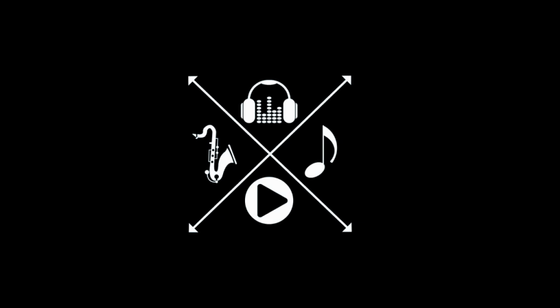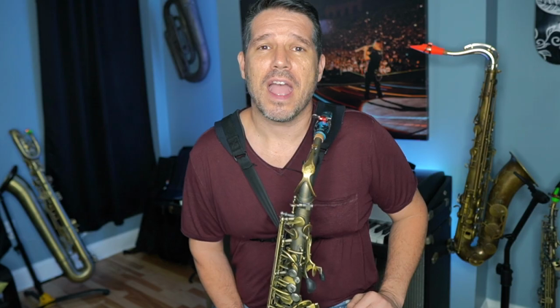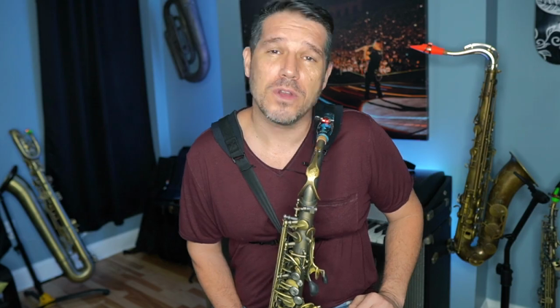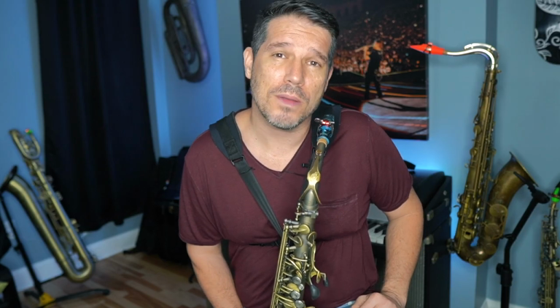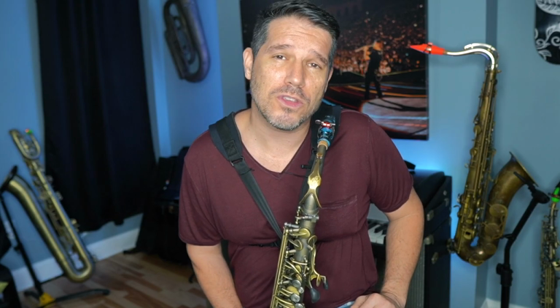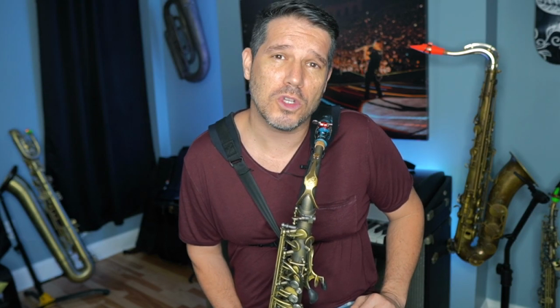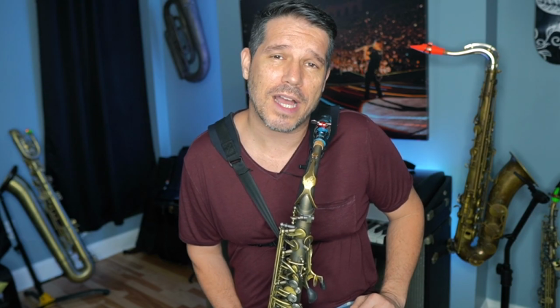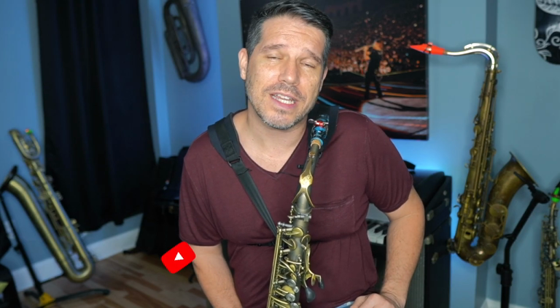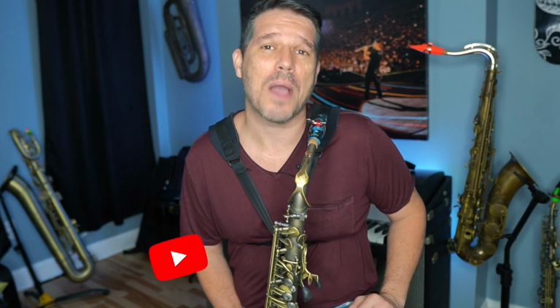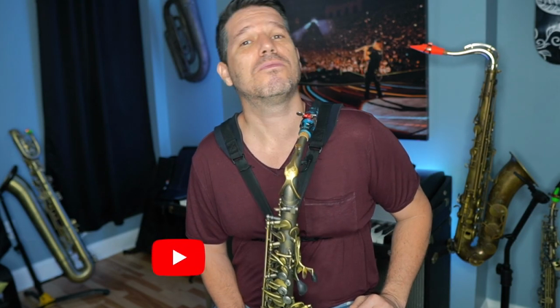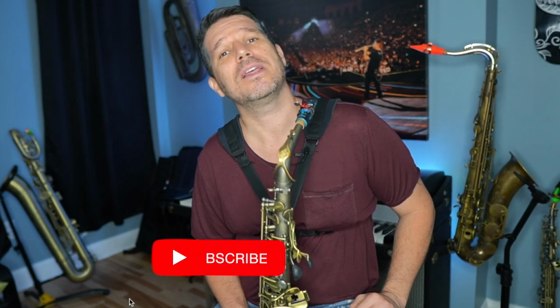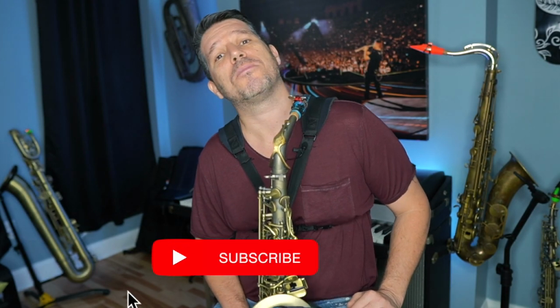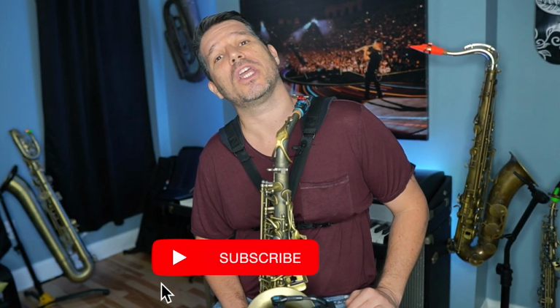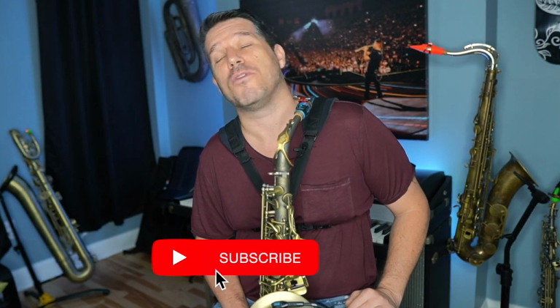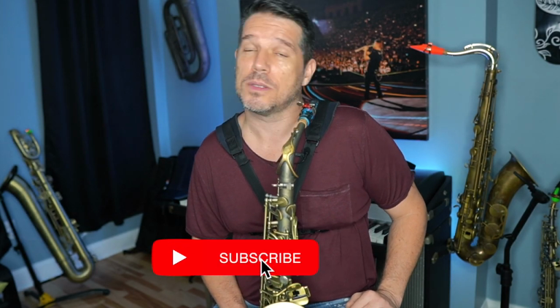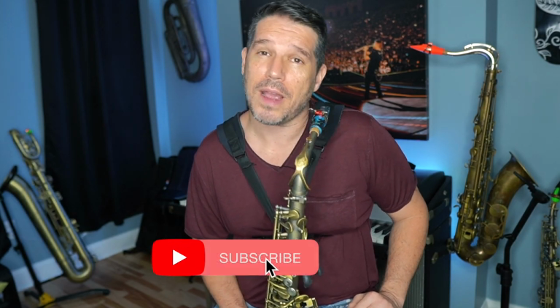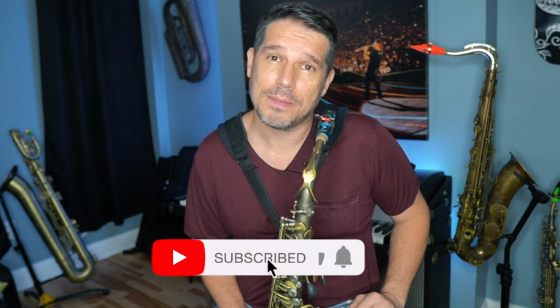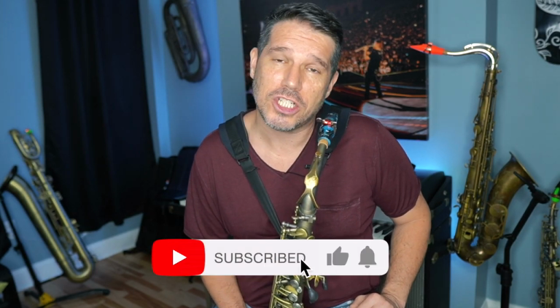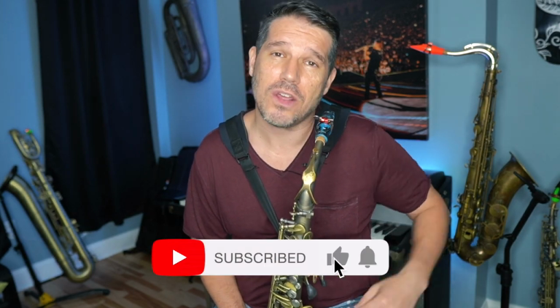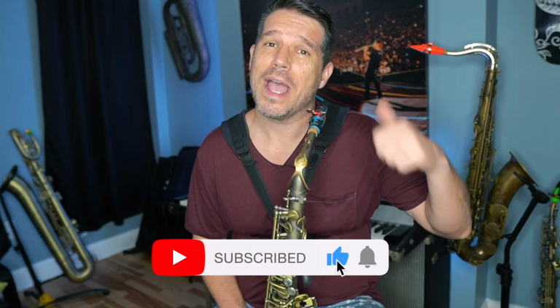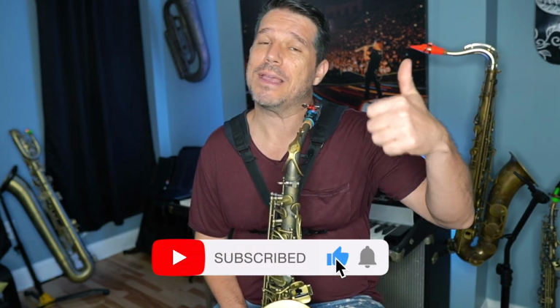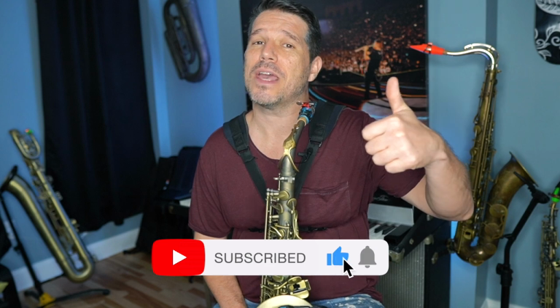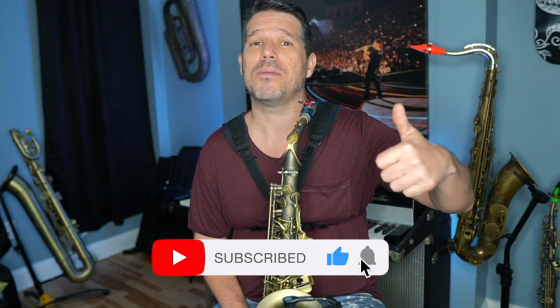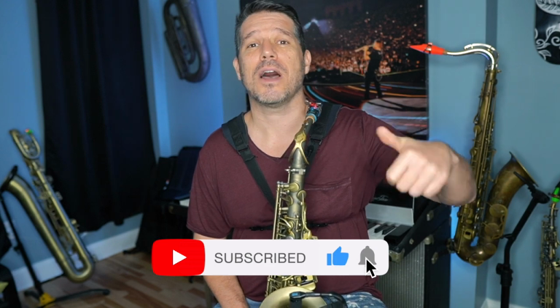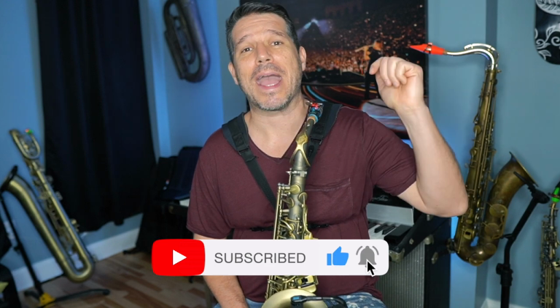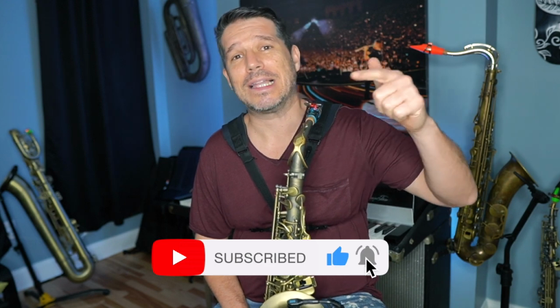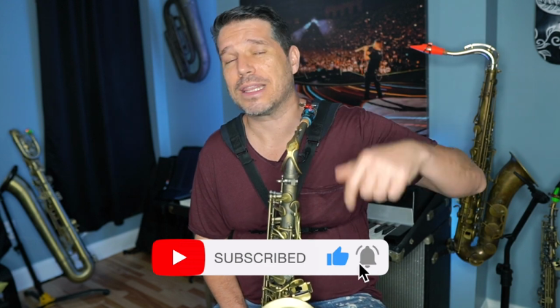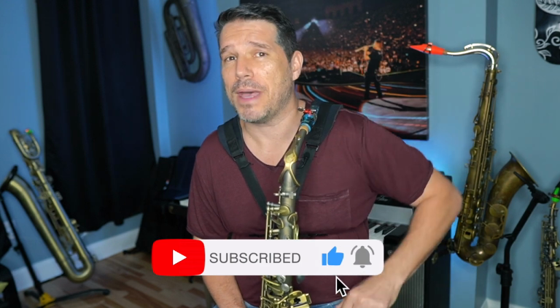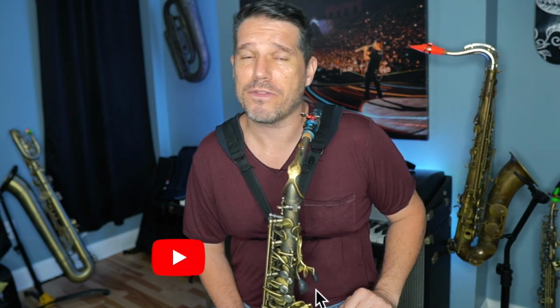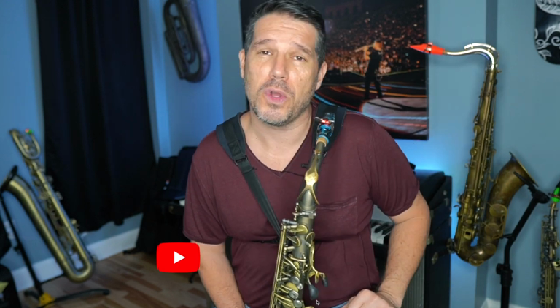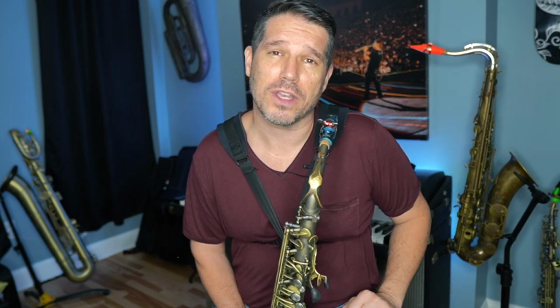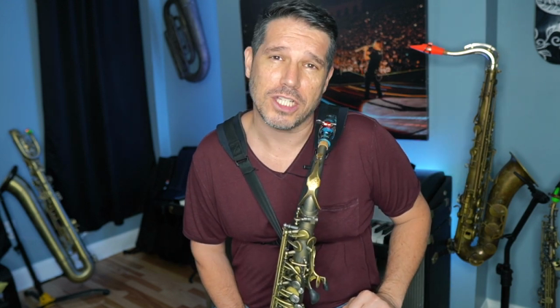If you enjoy my YouTube content, I would really appreciate it if you subscribe to my channel, give me a thumbs up, and click the bell for notifications.